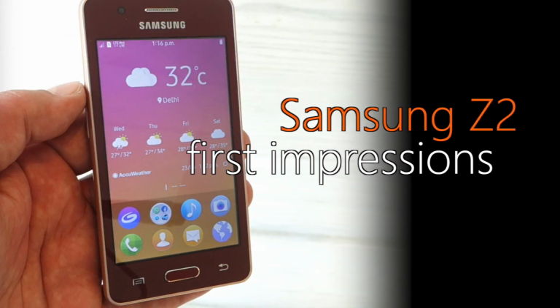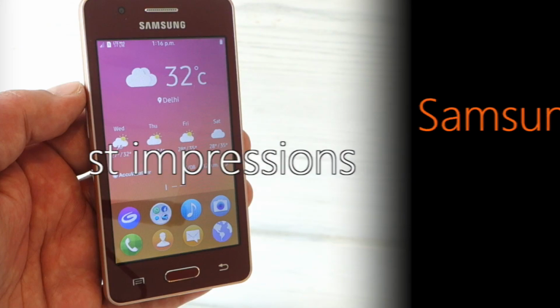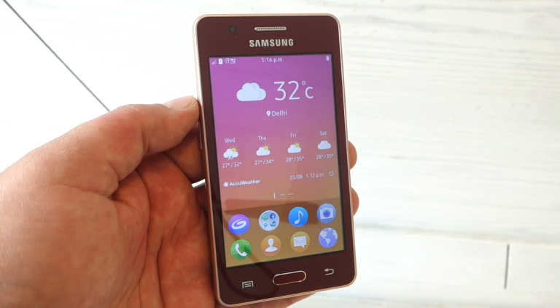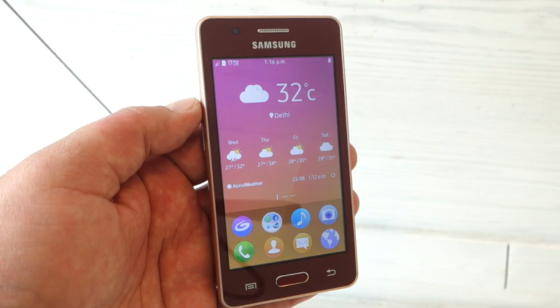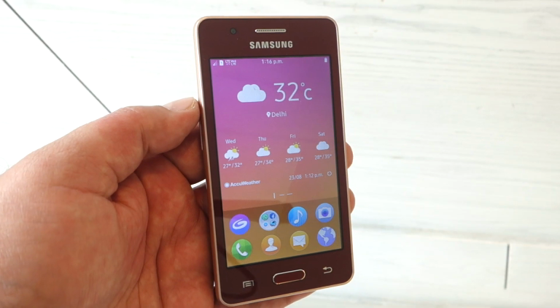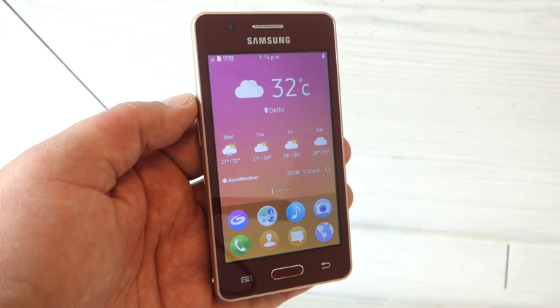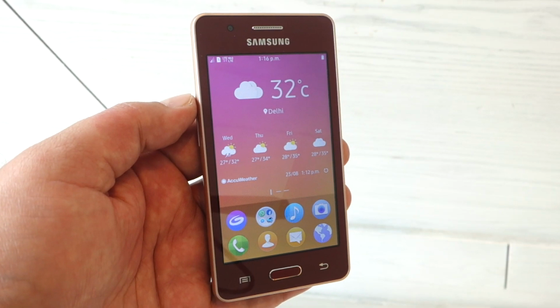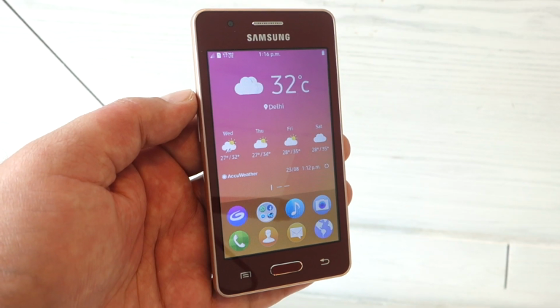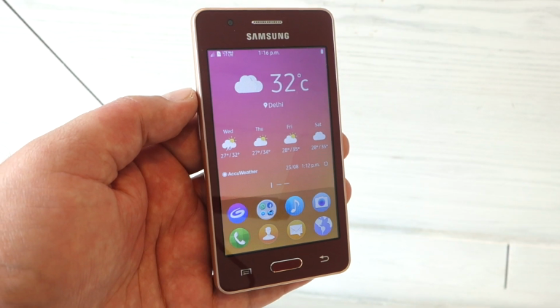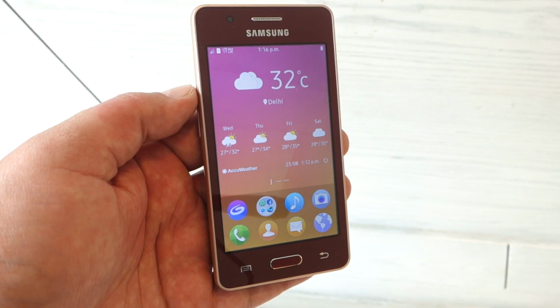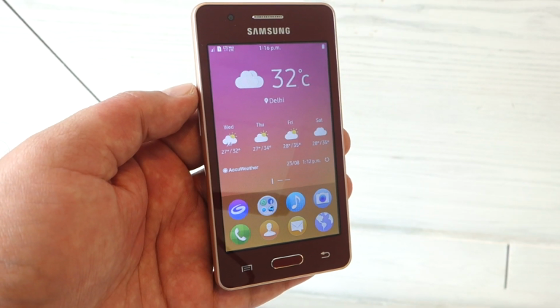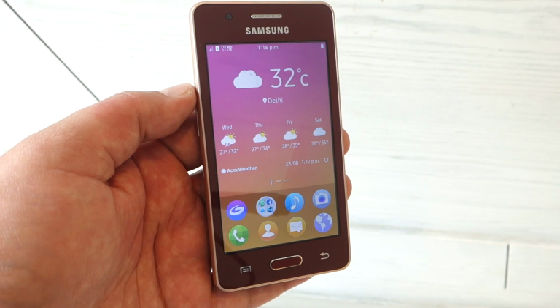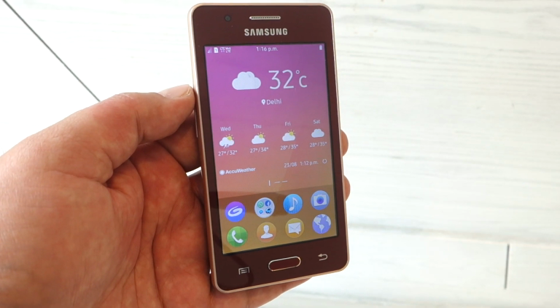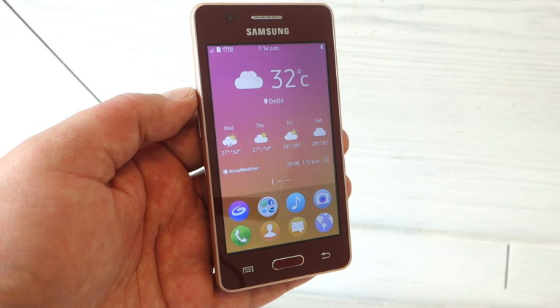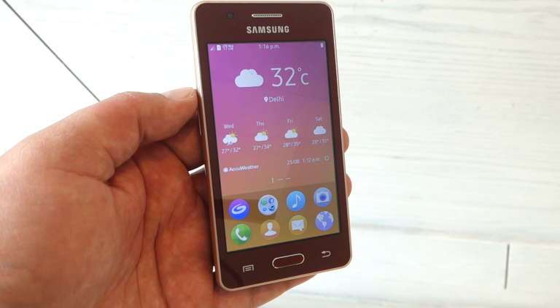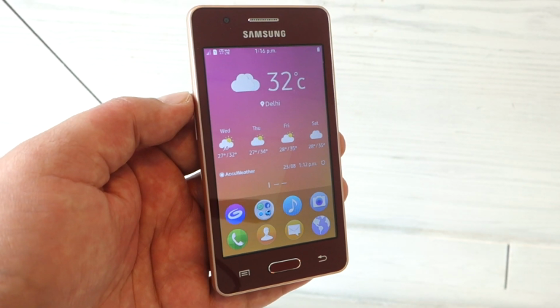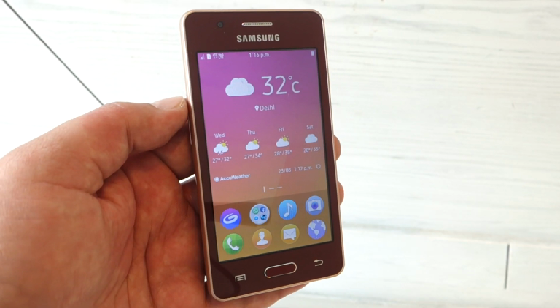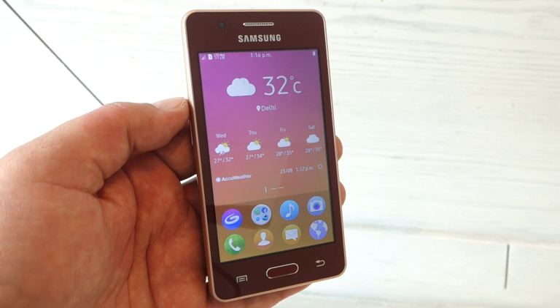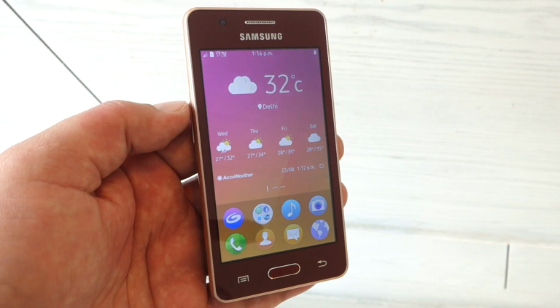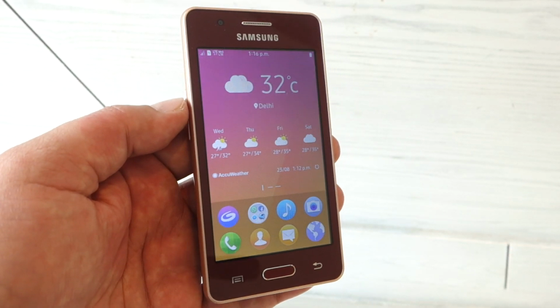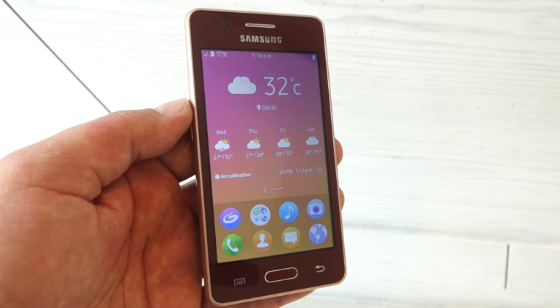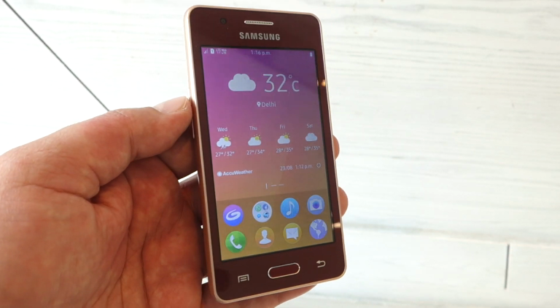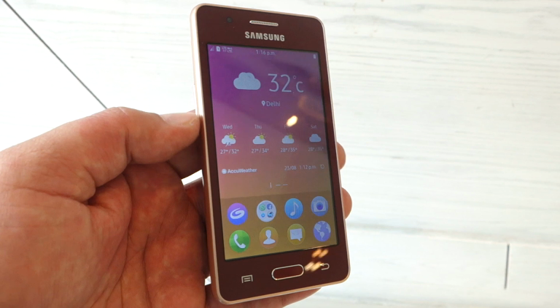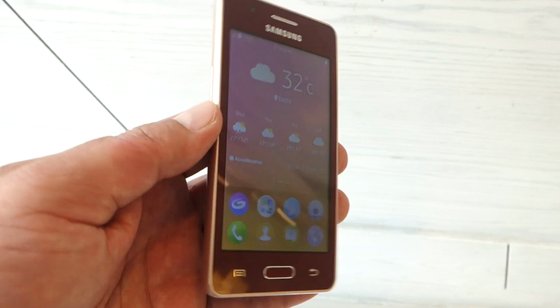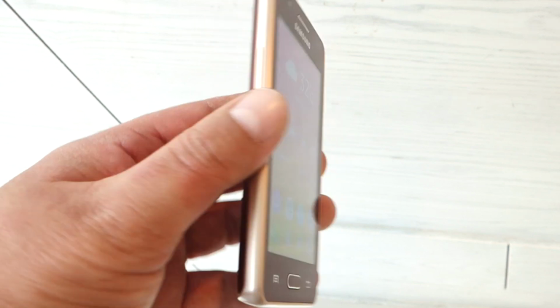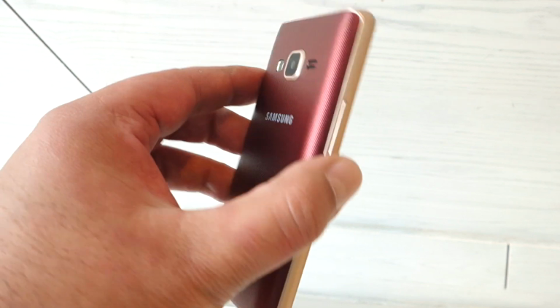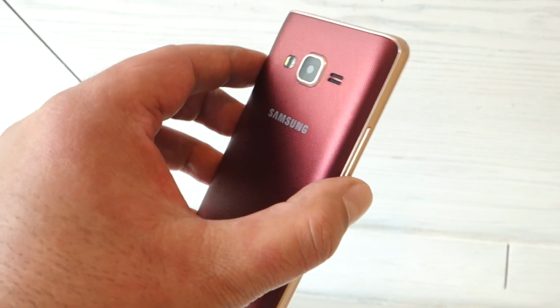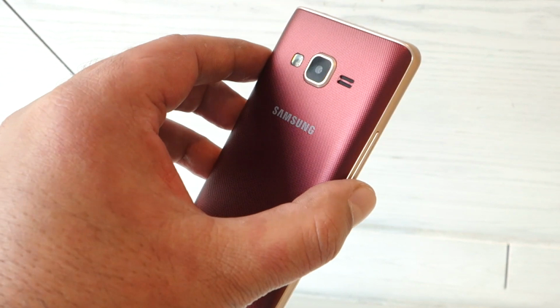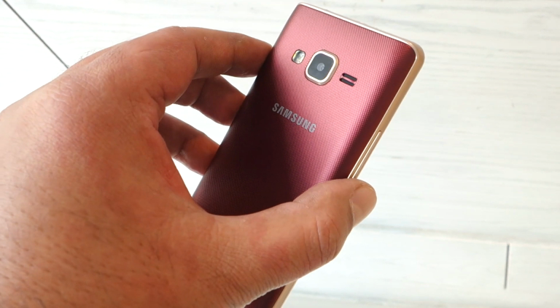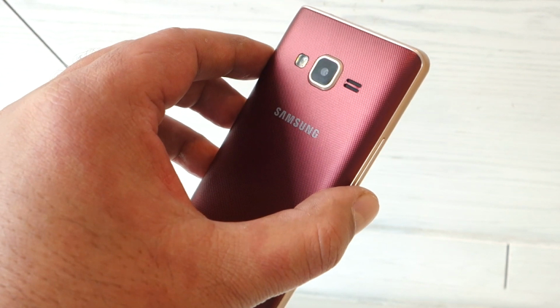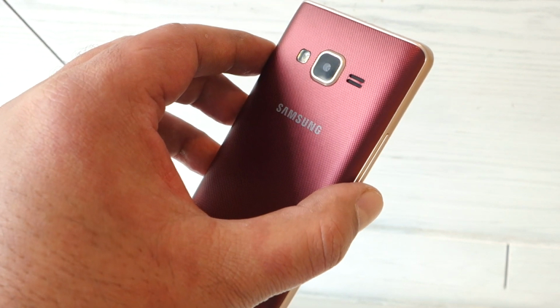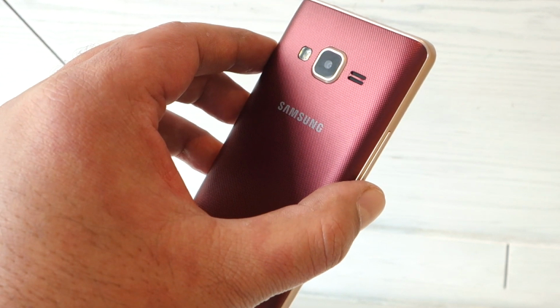Hi guys, this is the latest budget smartphone from Samsung. This is the Tizen-running Samsung Z2.